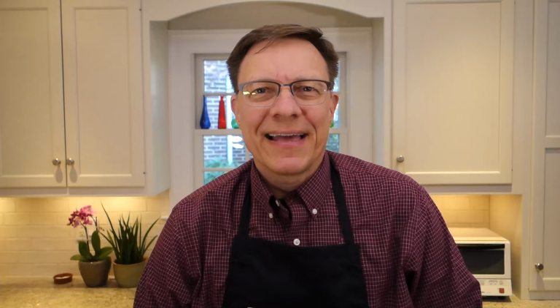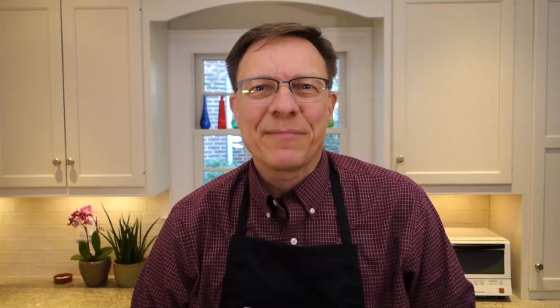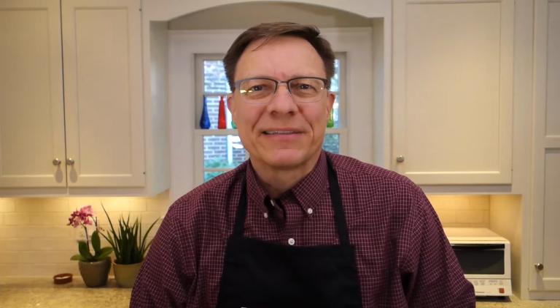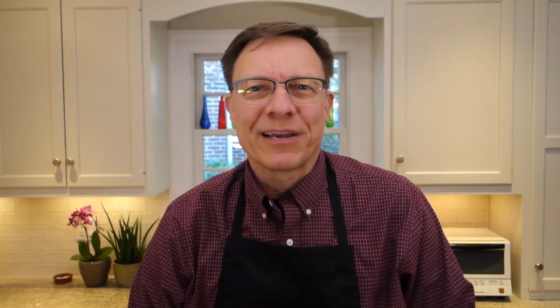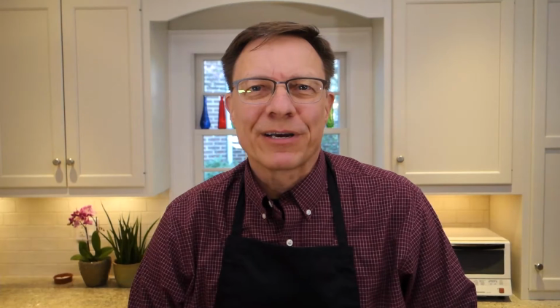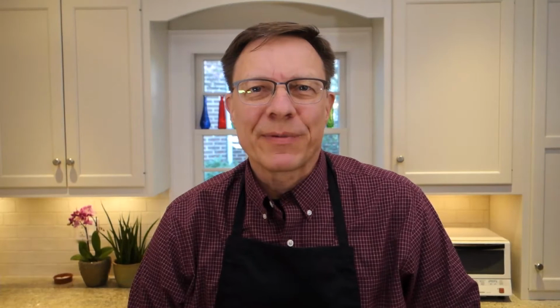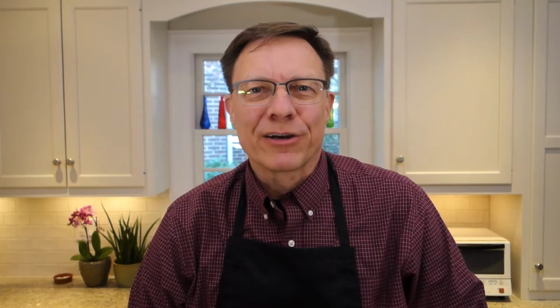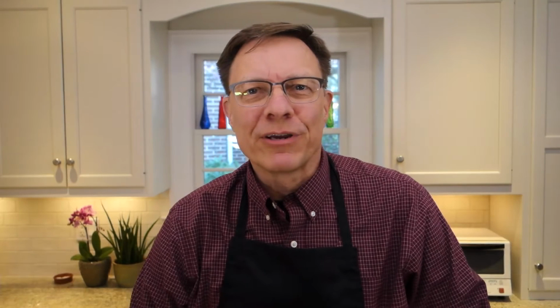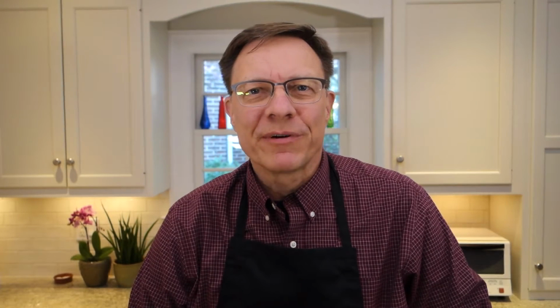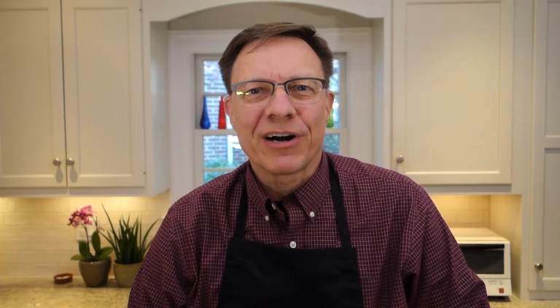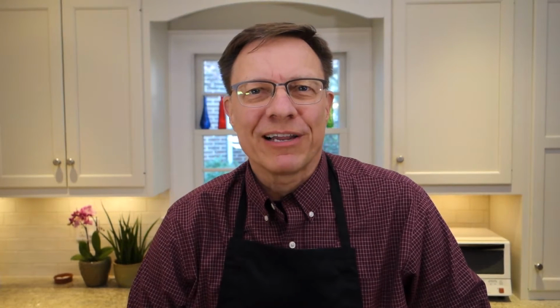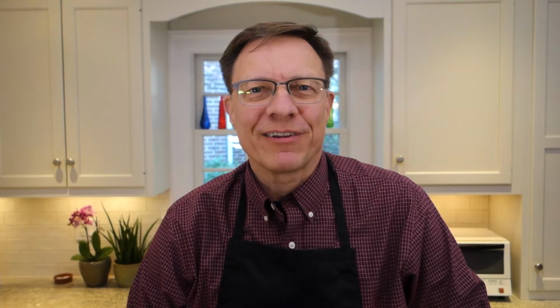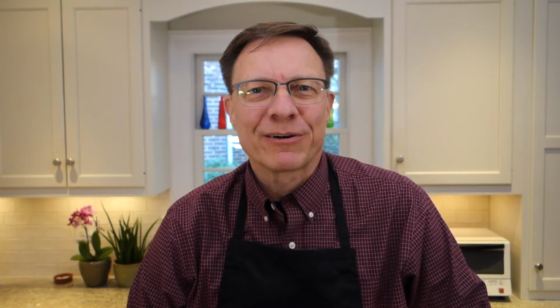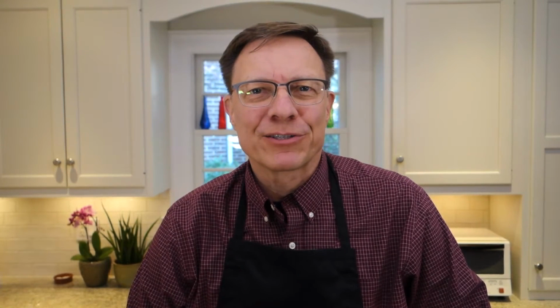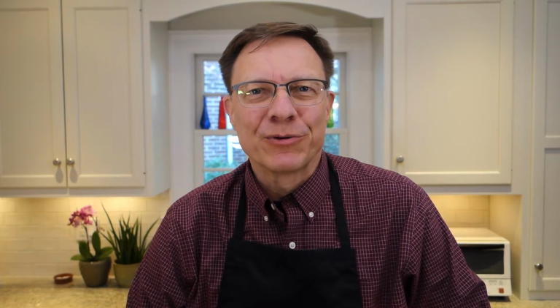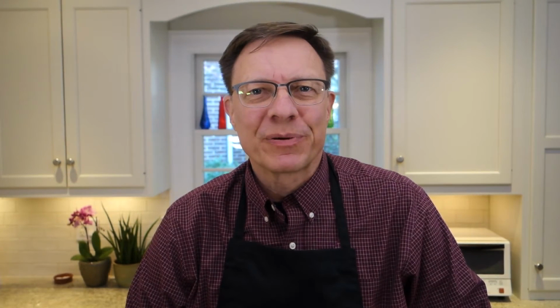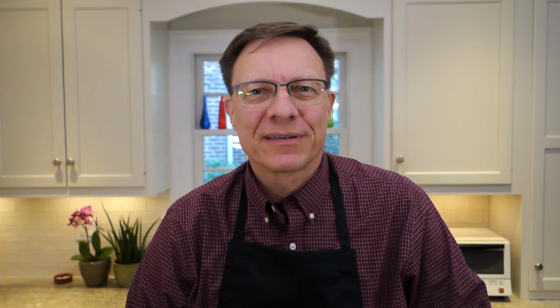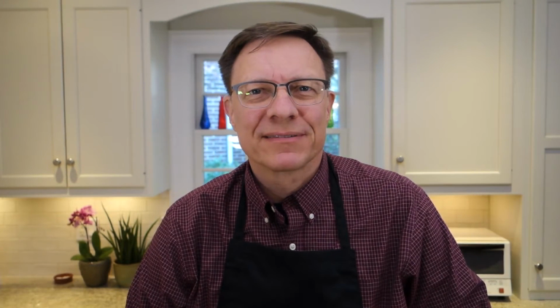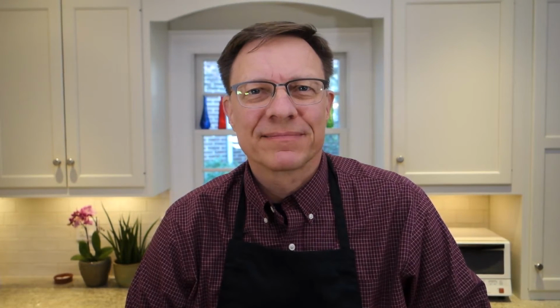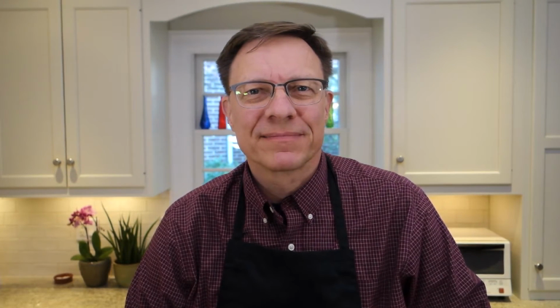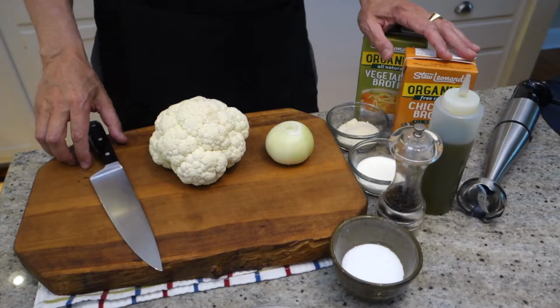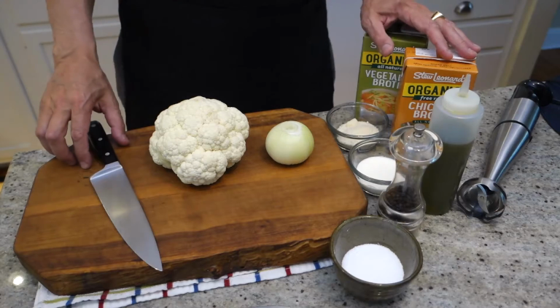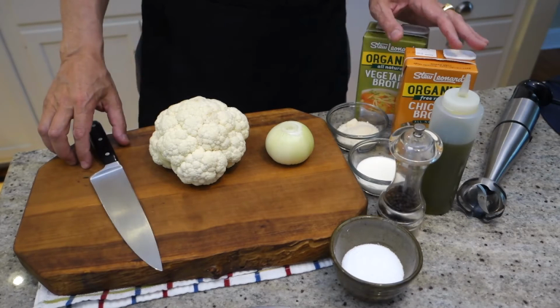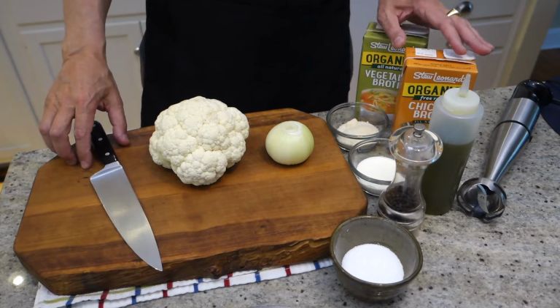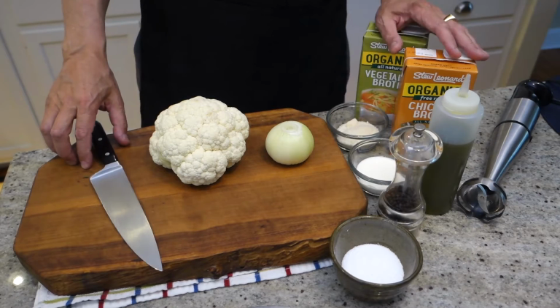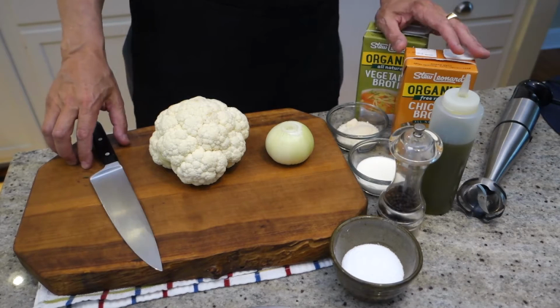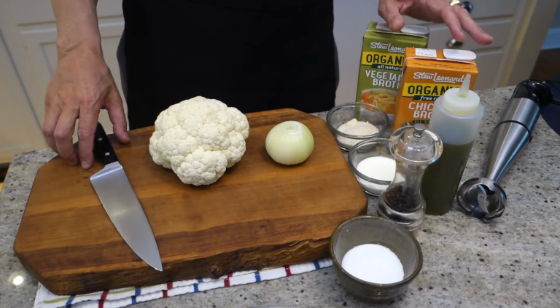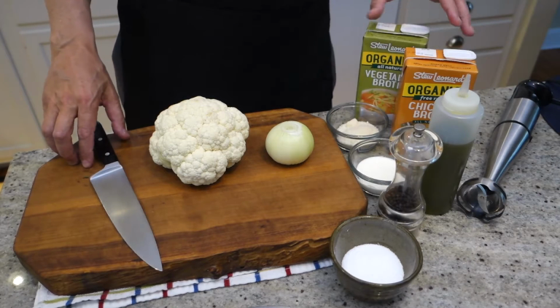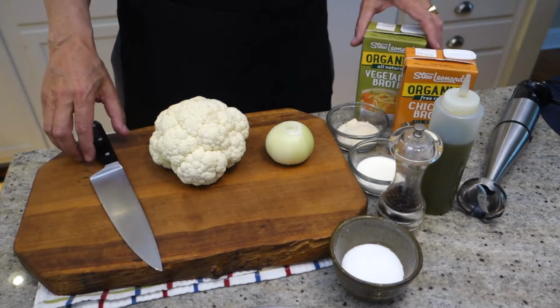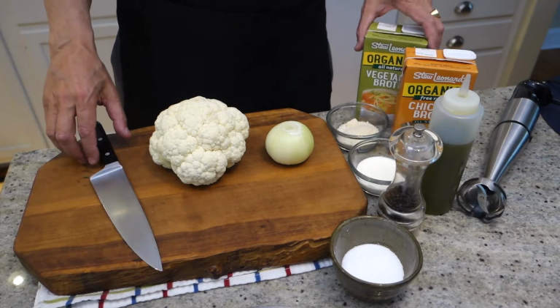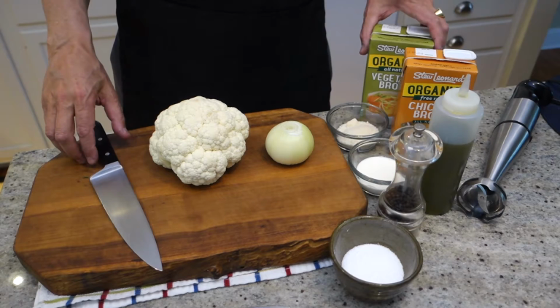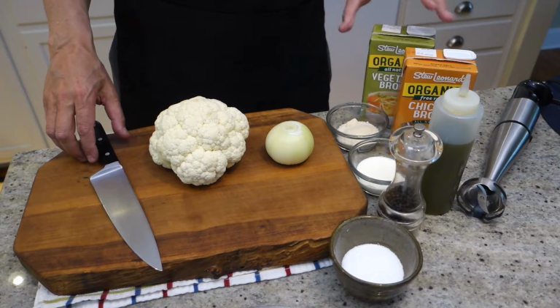Hey, I'm Ed. Tonight we're going to make a cream of cauliflower soup. Cream of cauliflower soup — super easy.